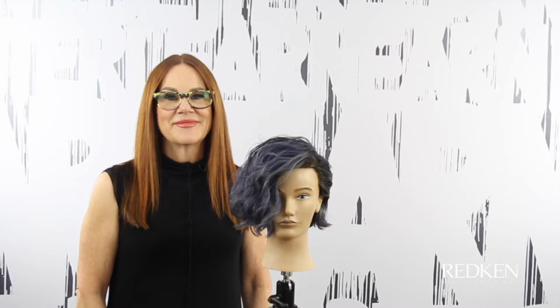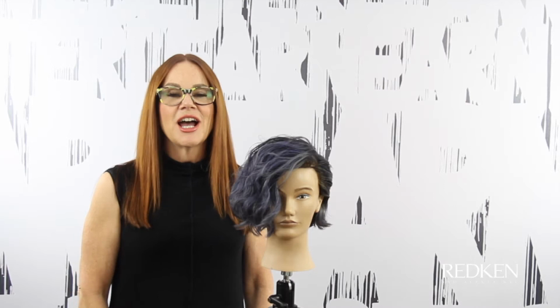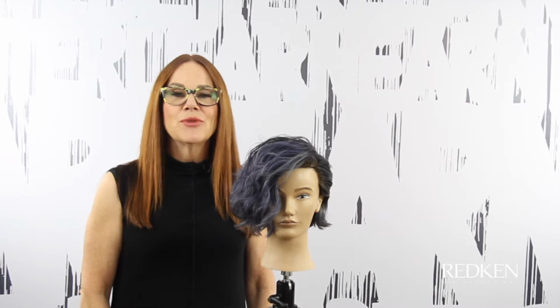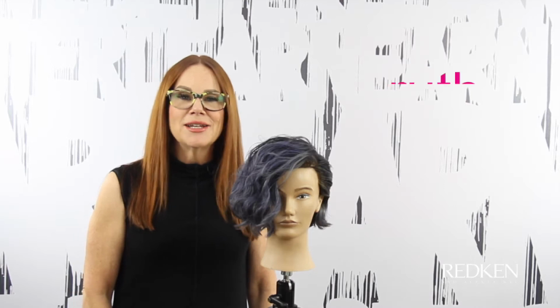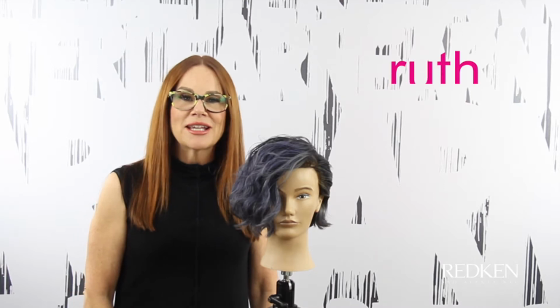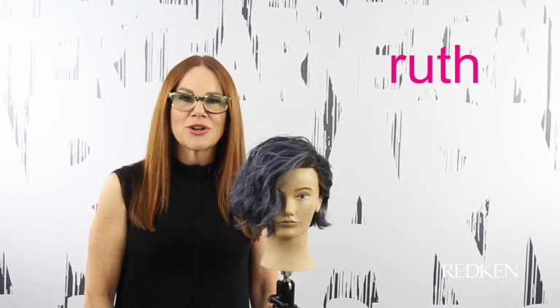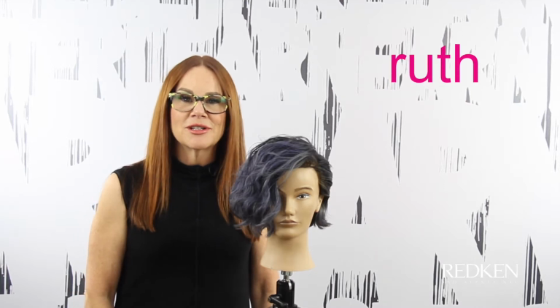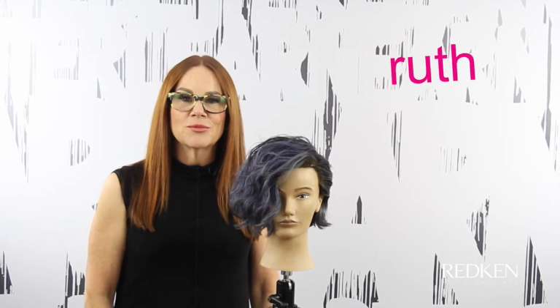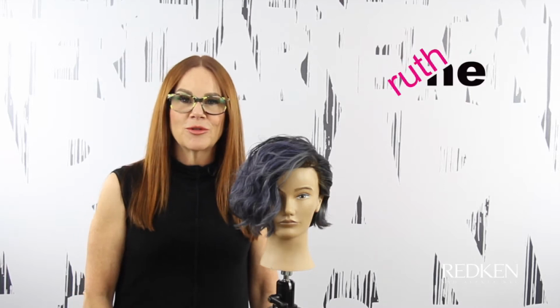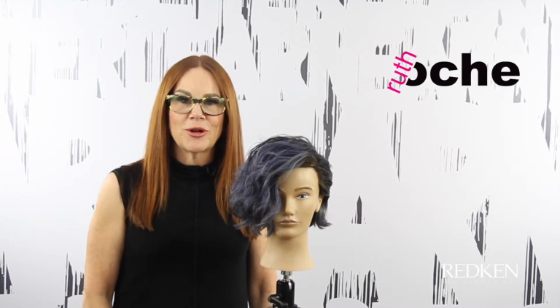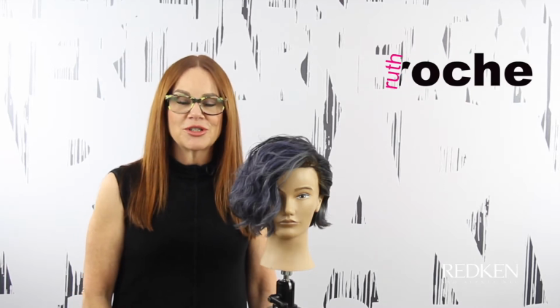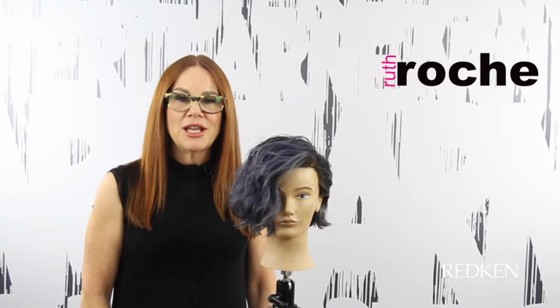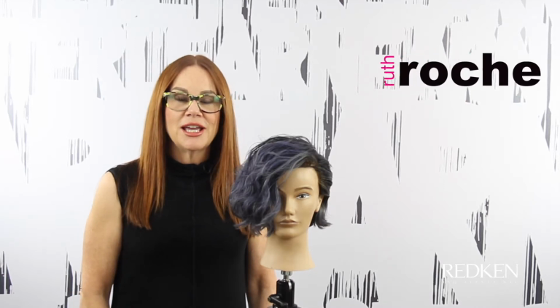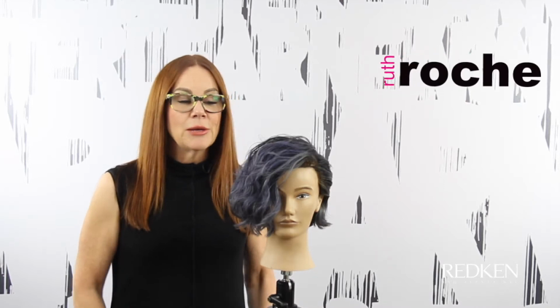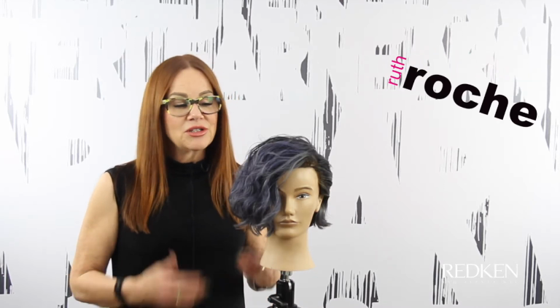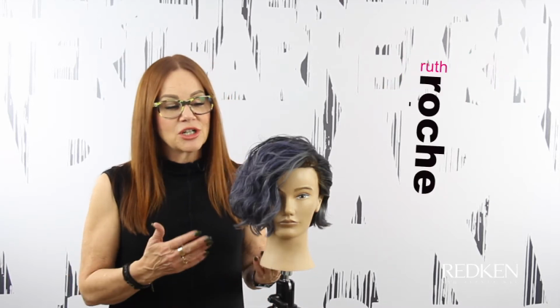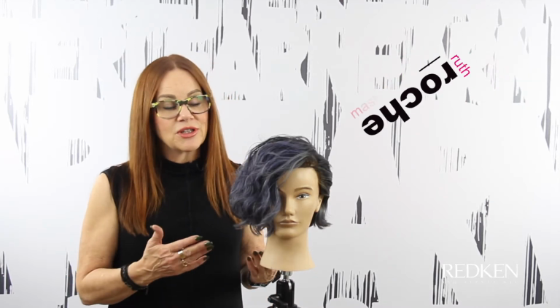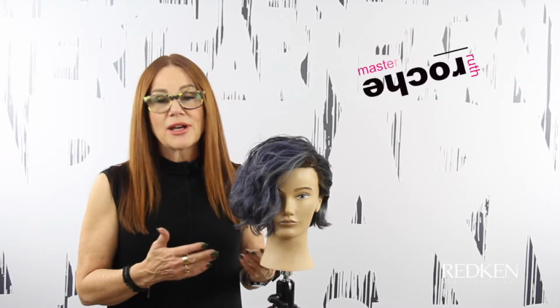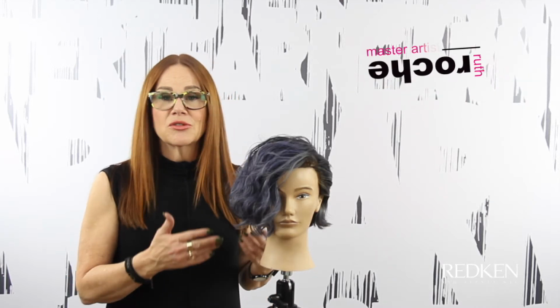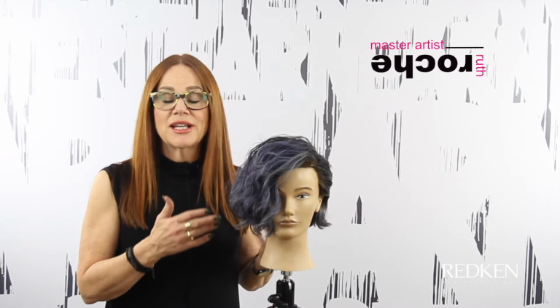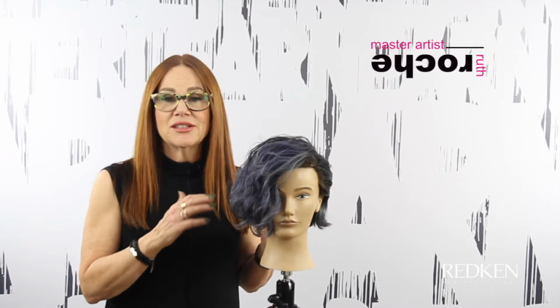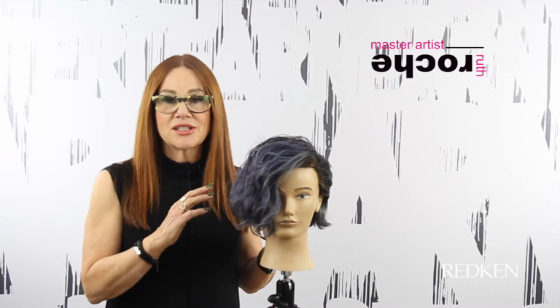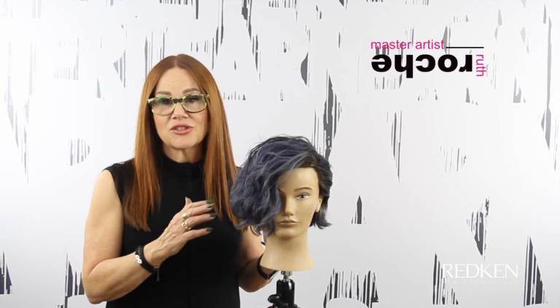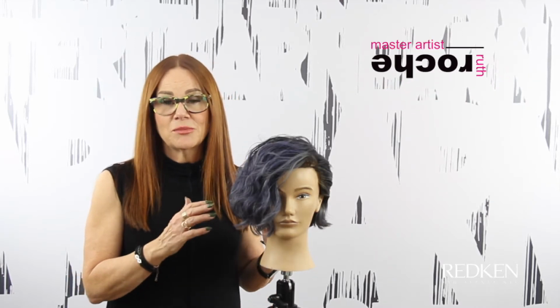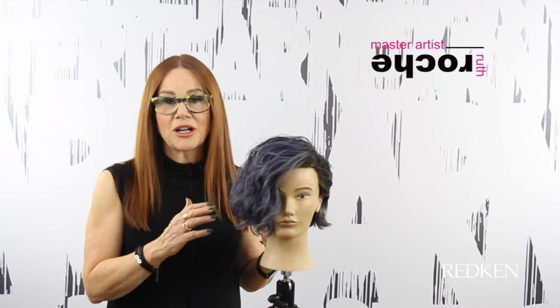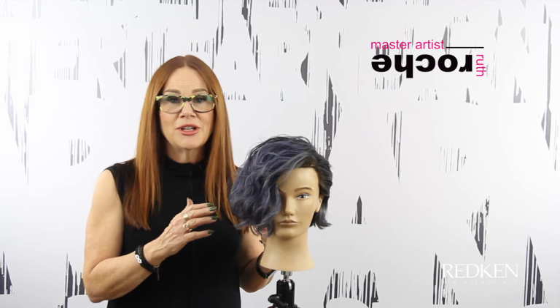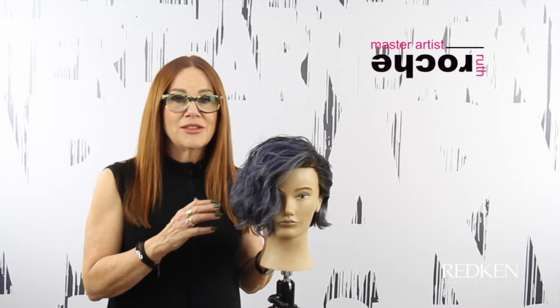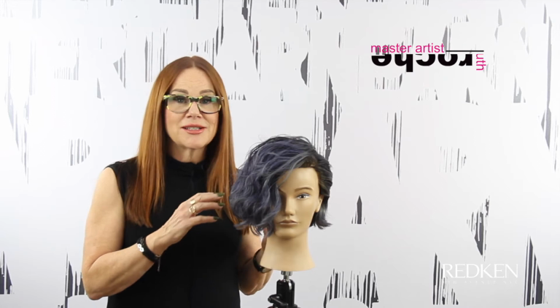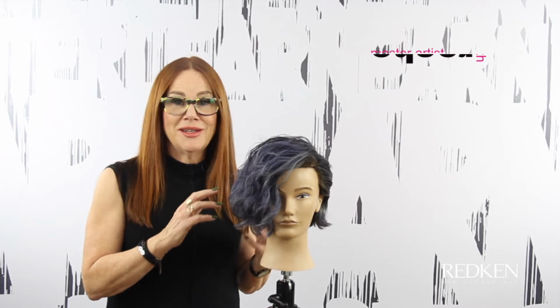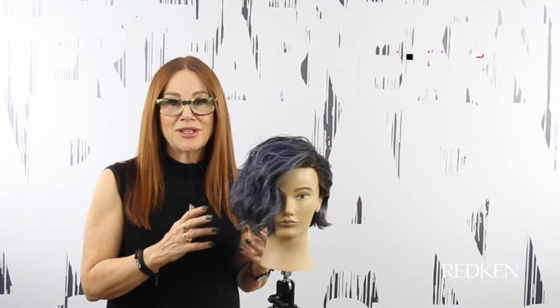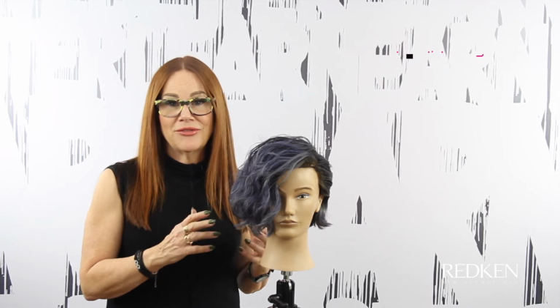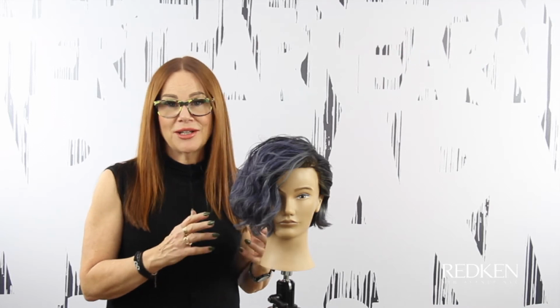I'm Redken master artist Ruth Roach and I want to share with you how to create this textured bob that has a lived-in feel.